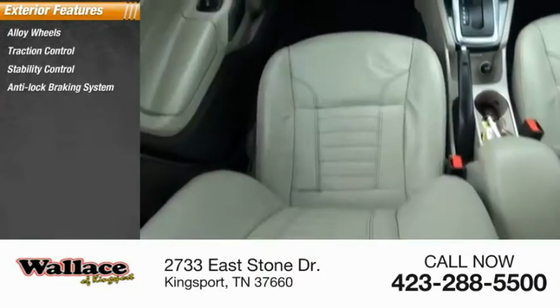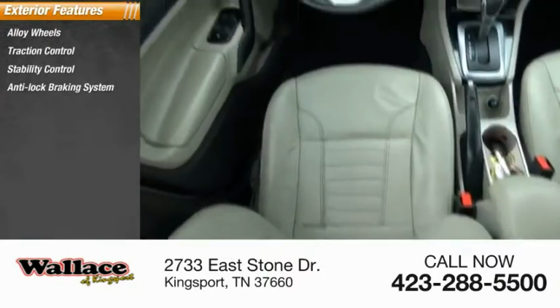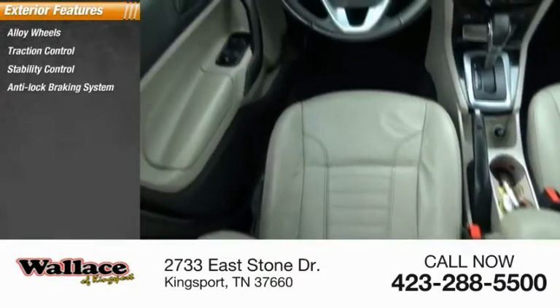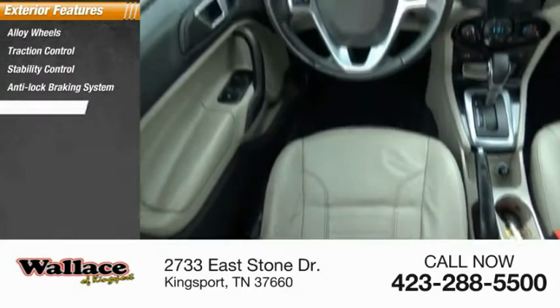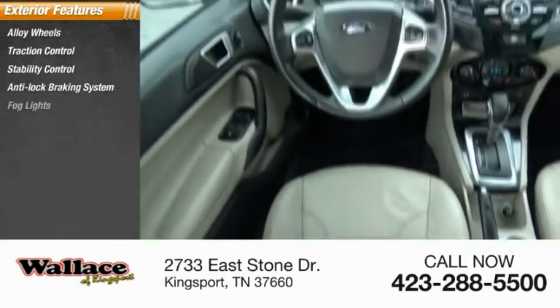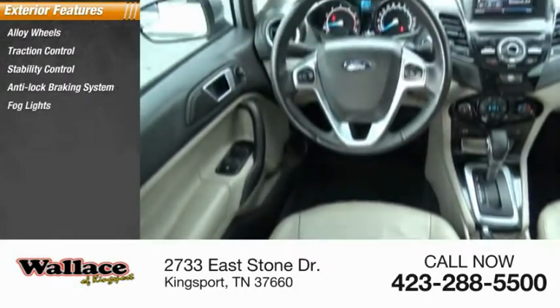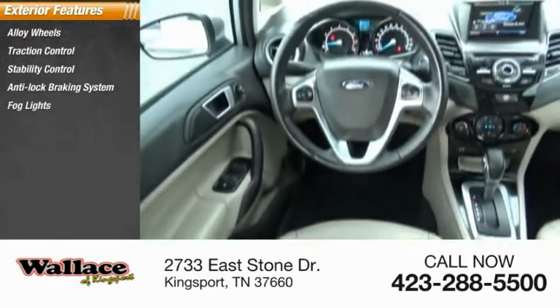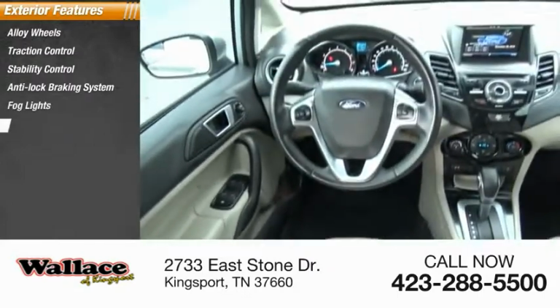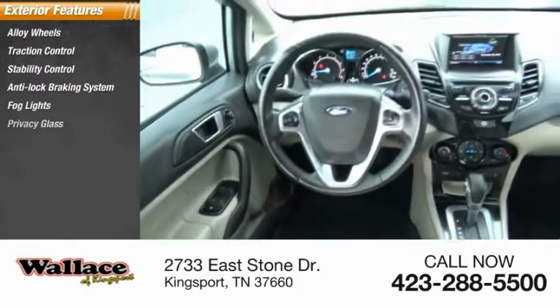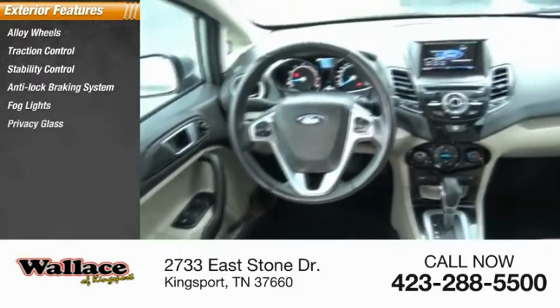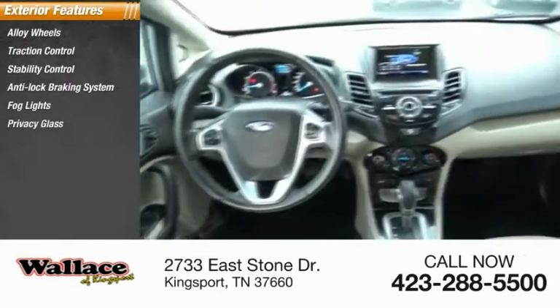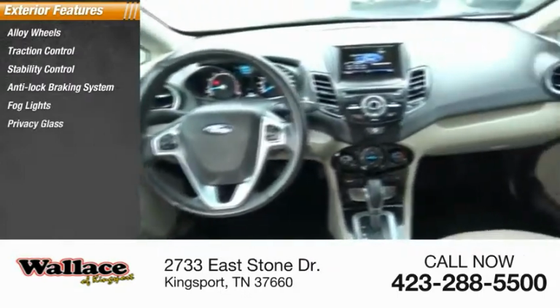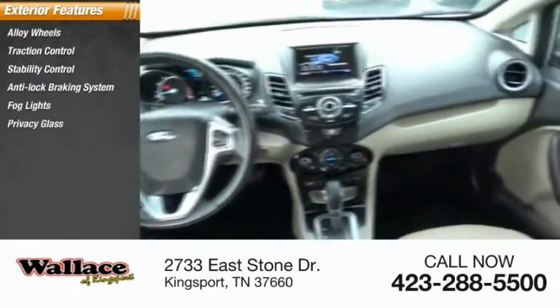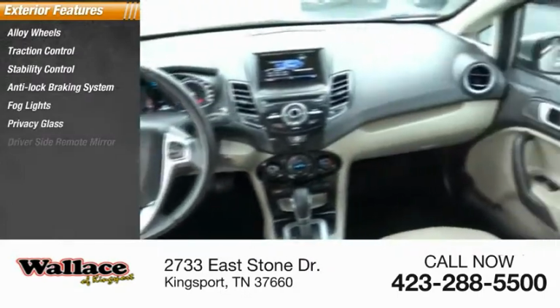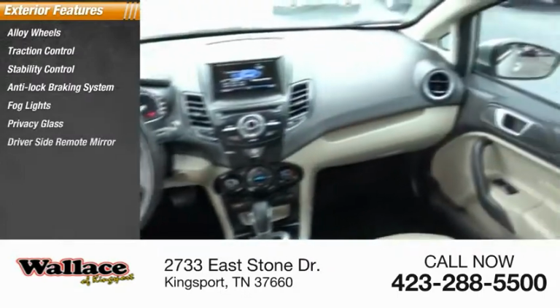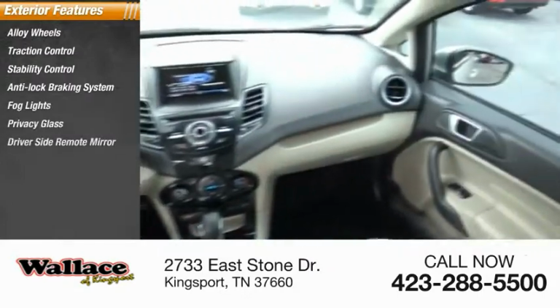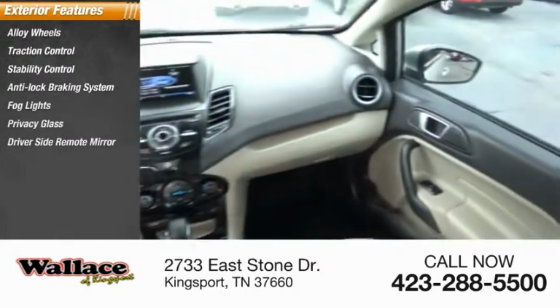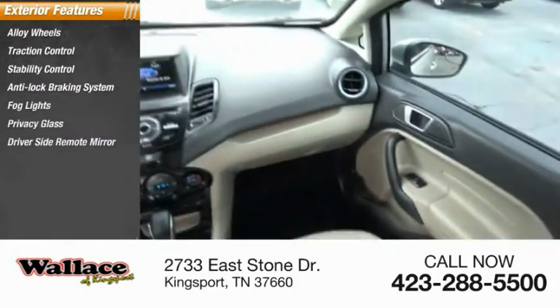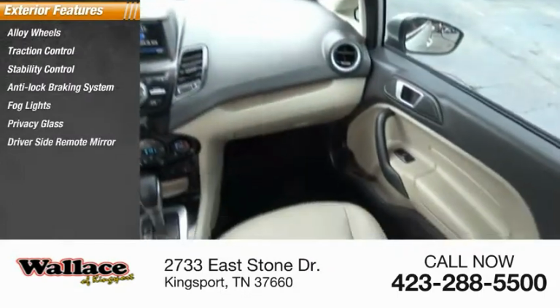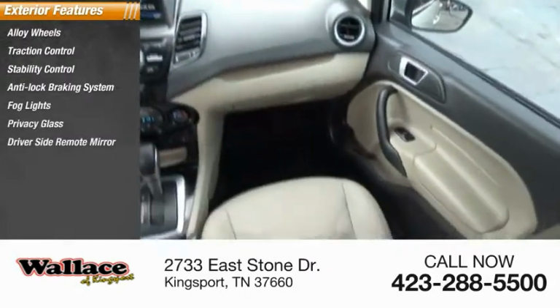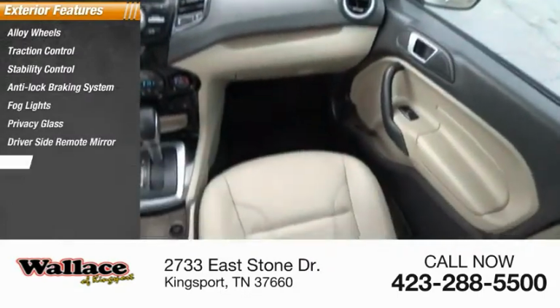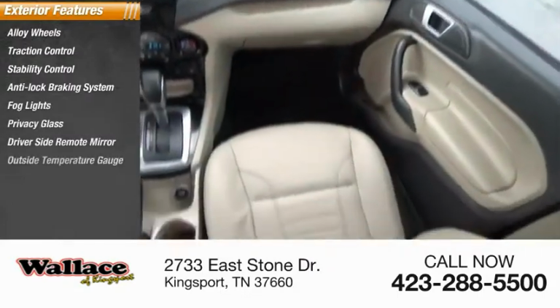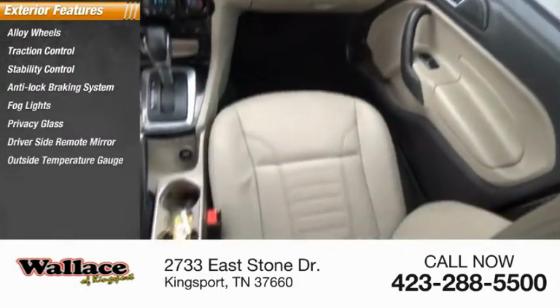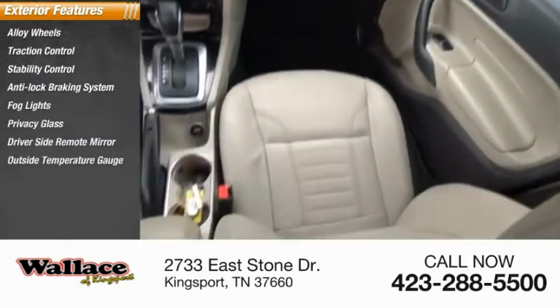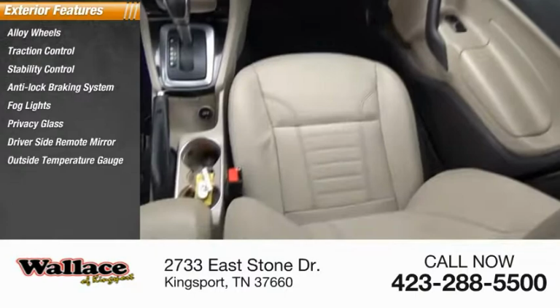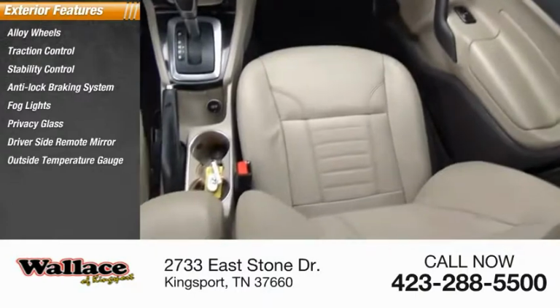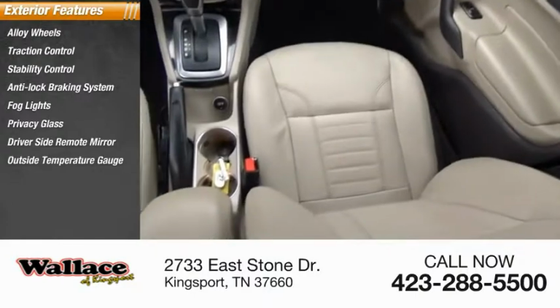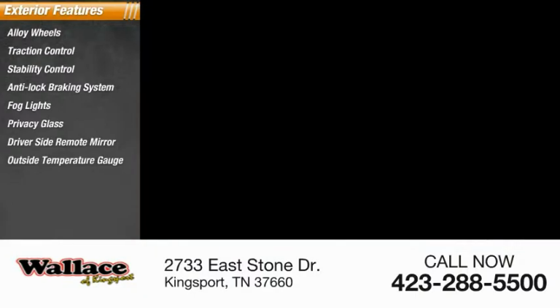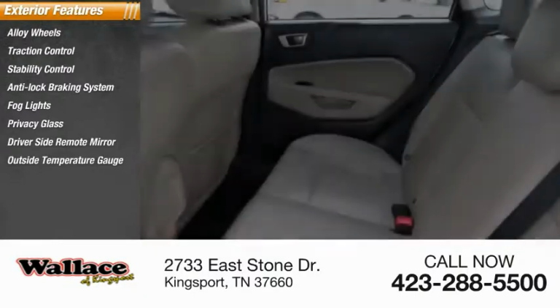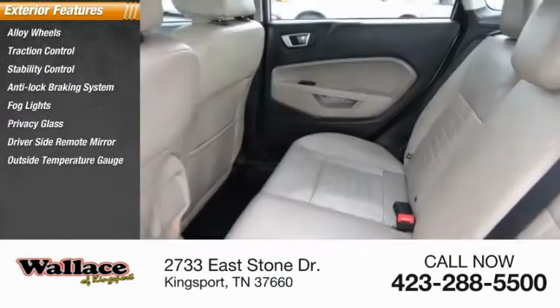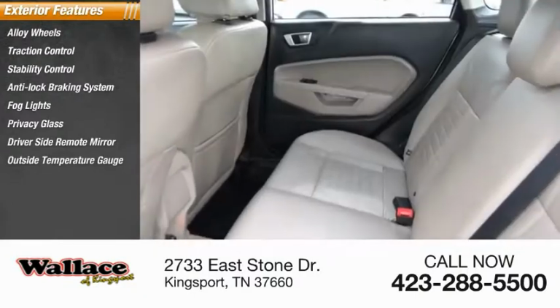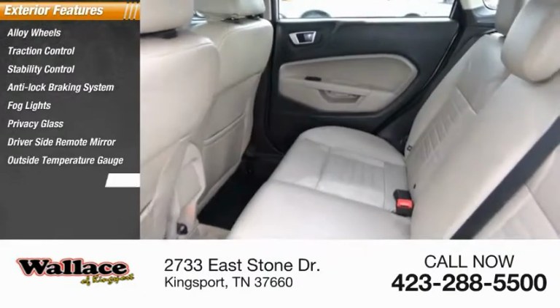Fog lights, privacy glass, driver's side remote mirror, outside temperature gauge, power brakes, interval wipers.